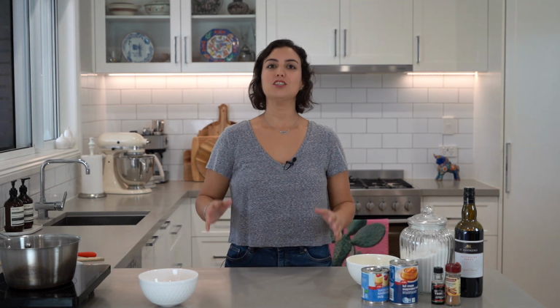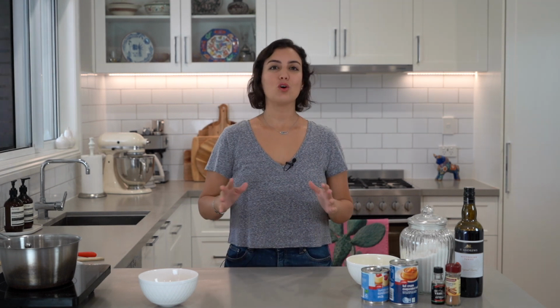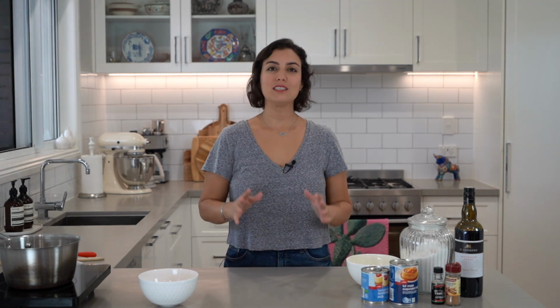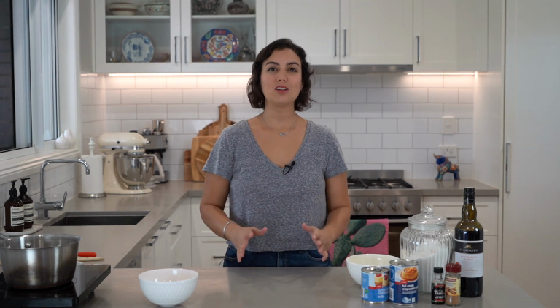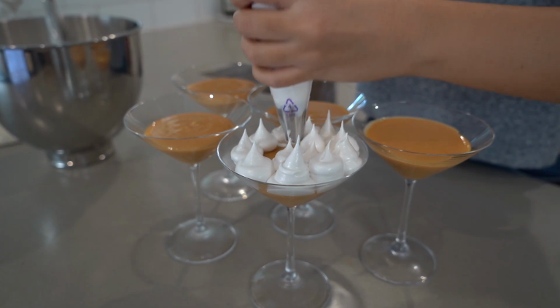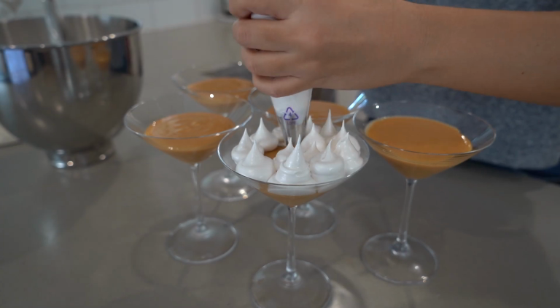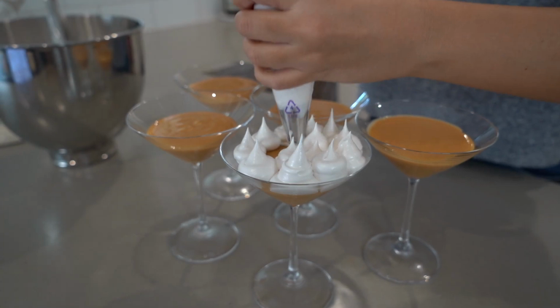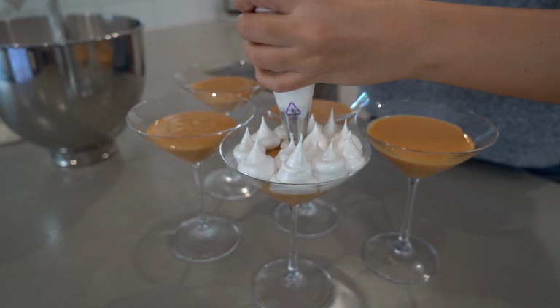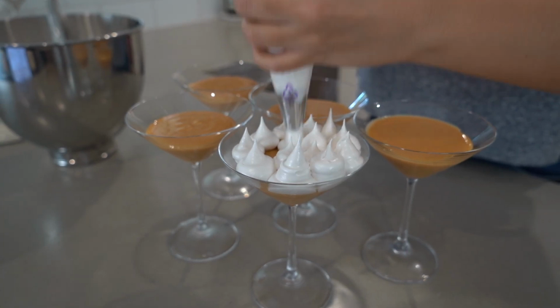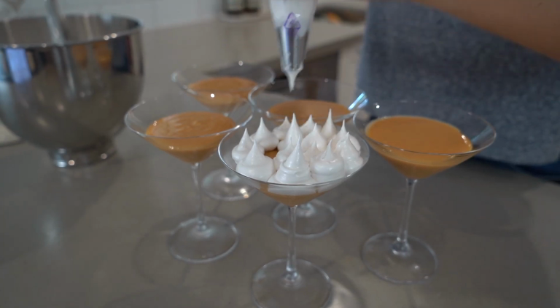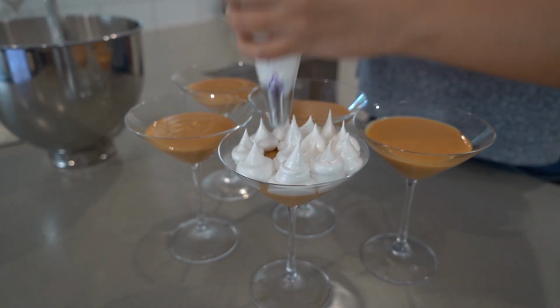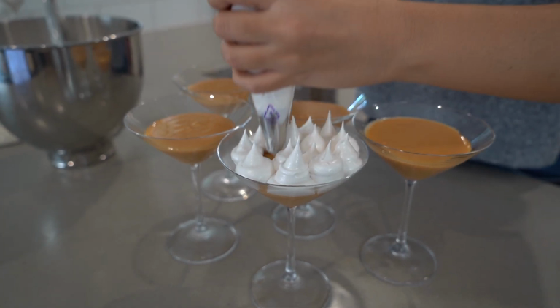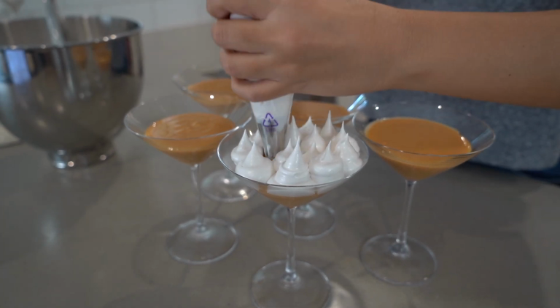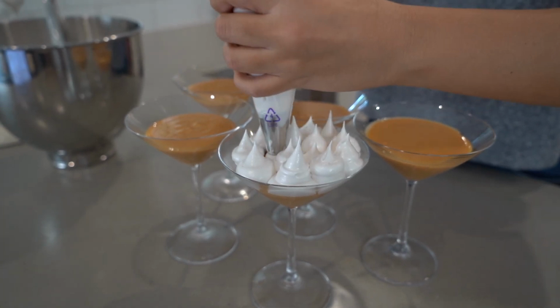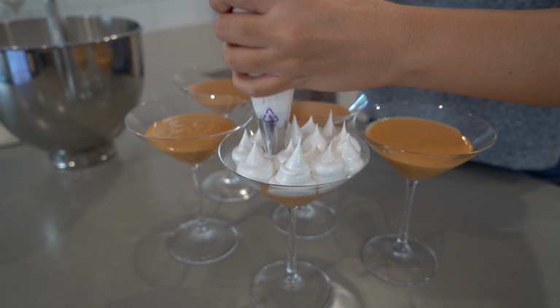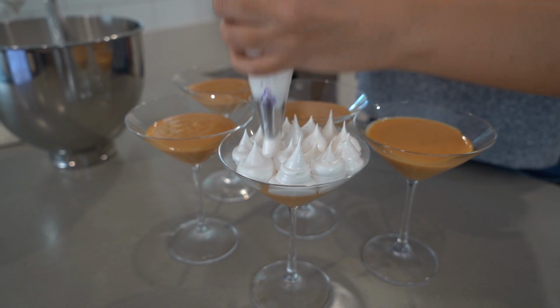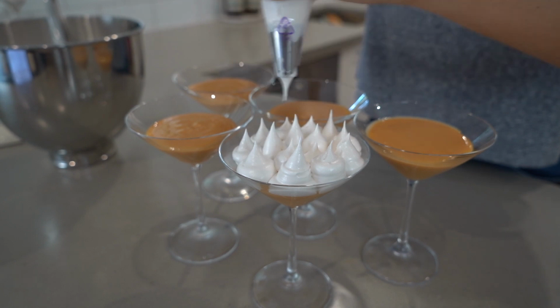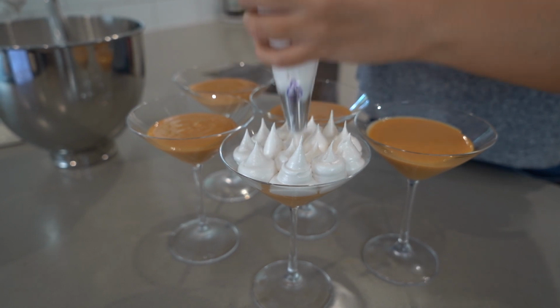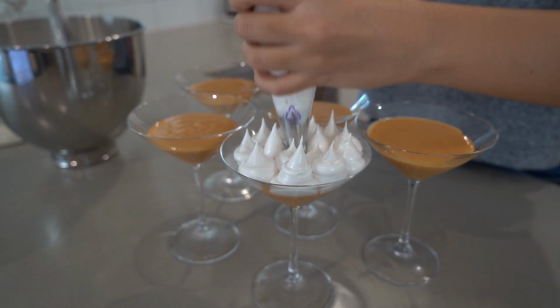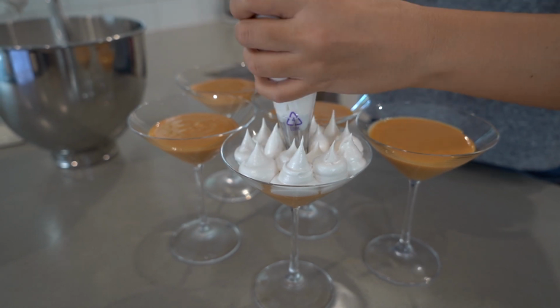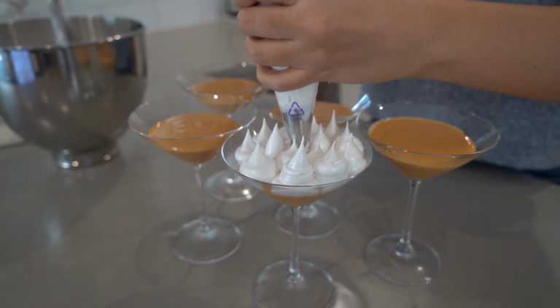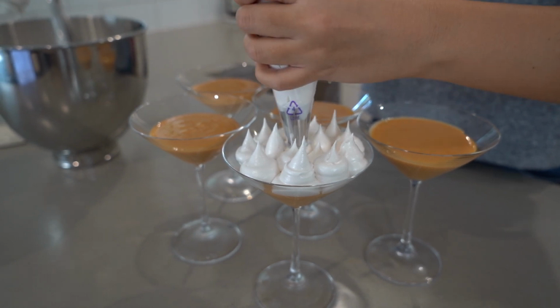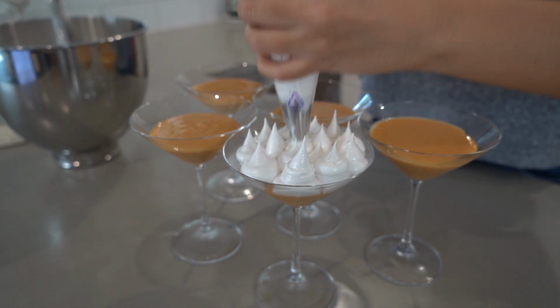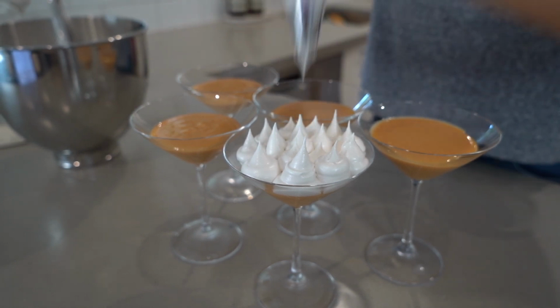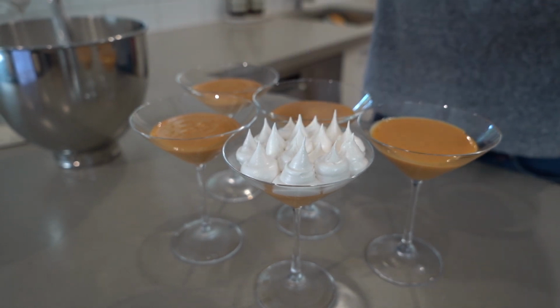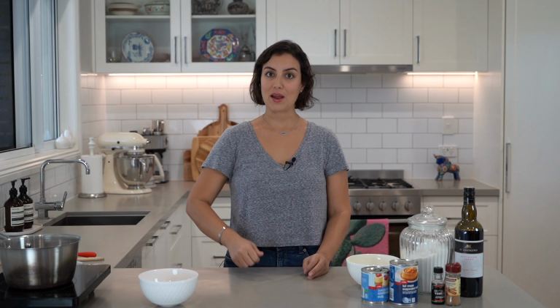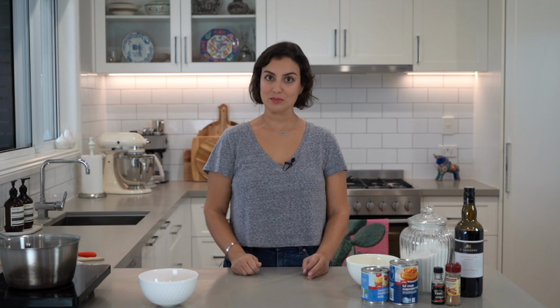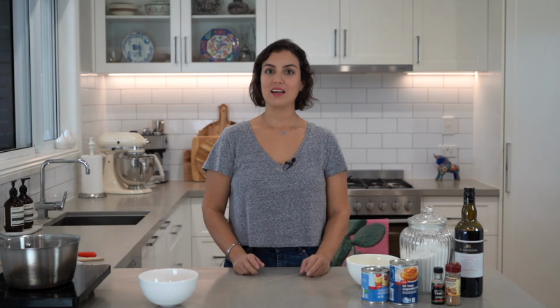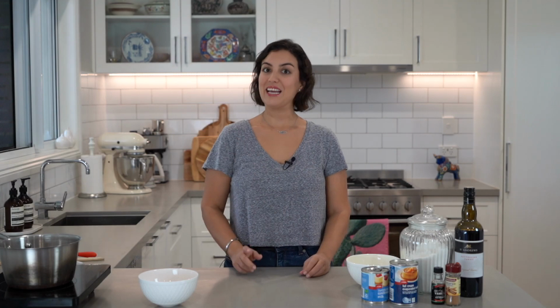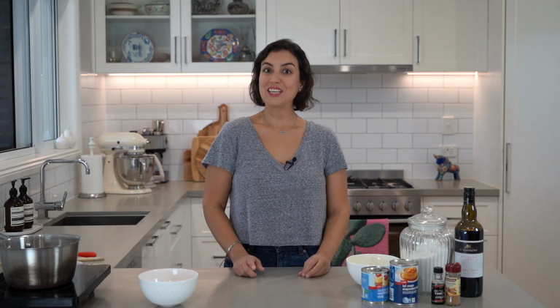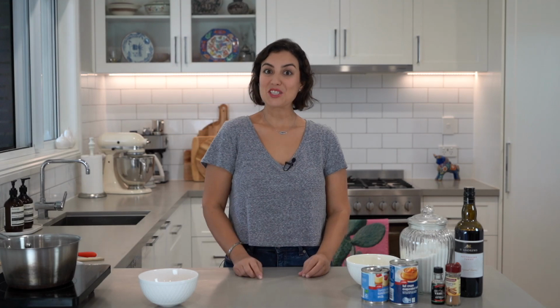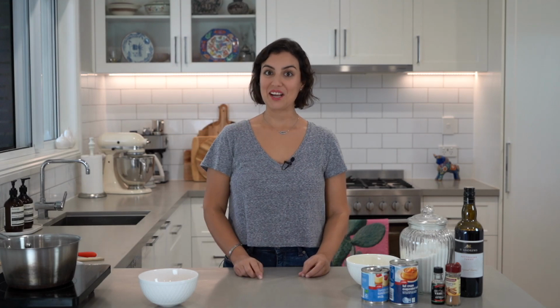It's got a silky smooth caramel-like base which is topped with a light and creamy port Italian meringue. Let's get started!